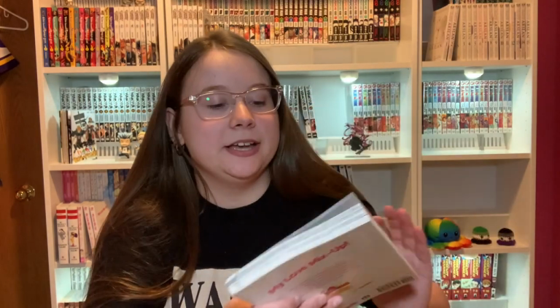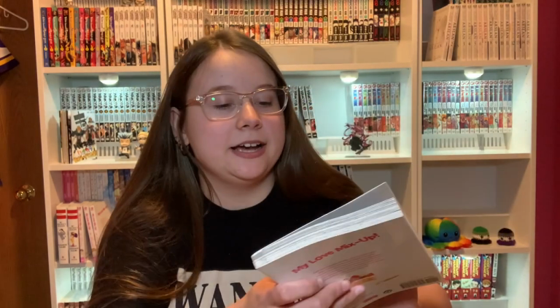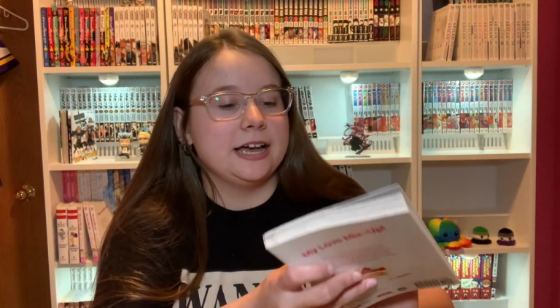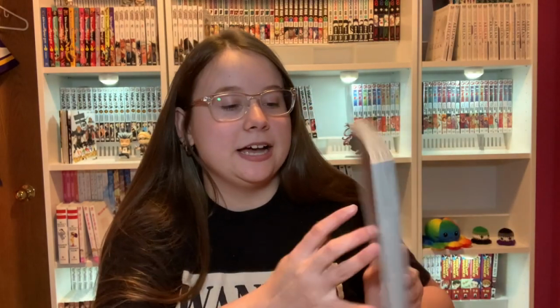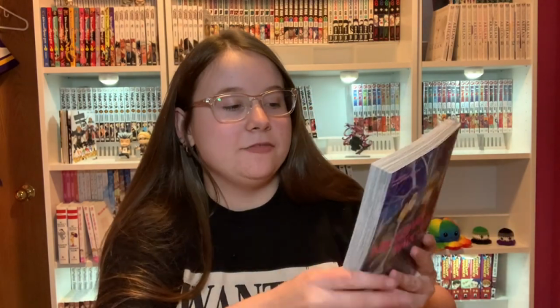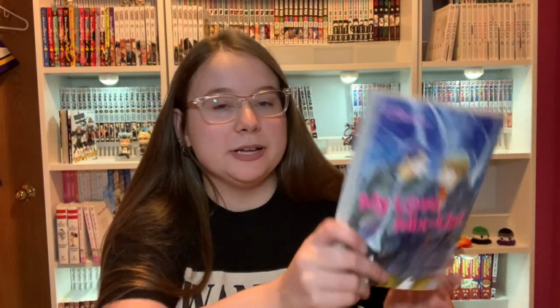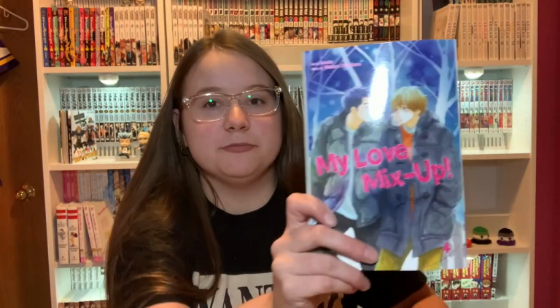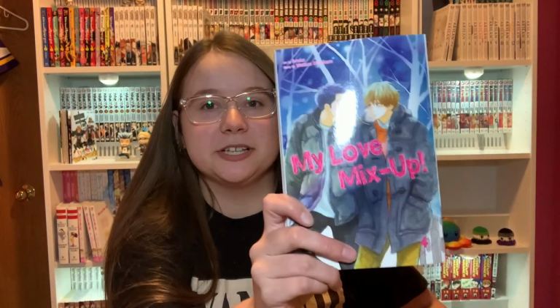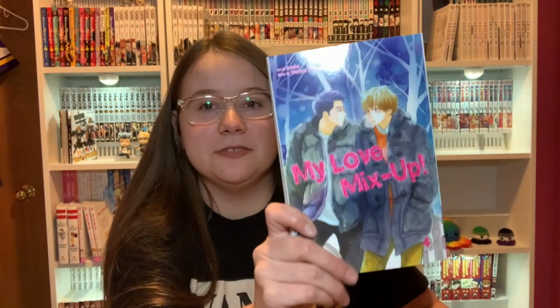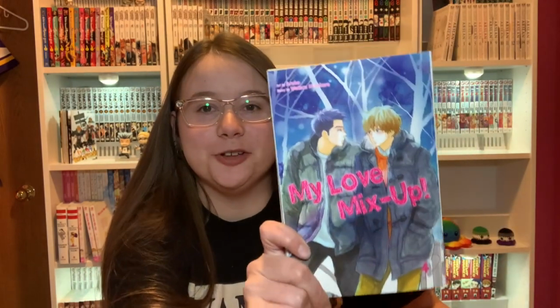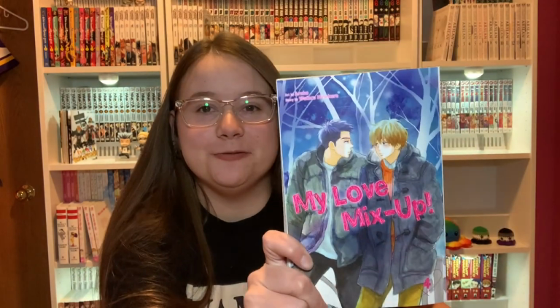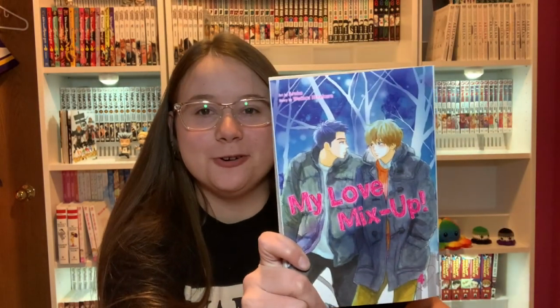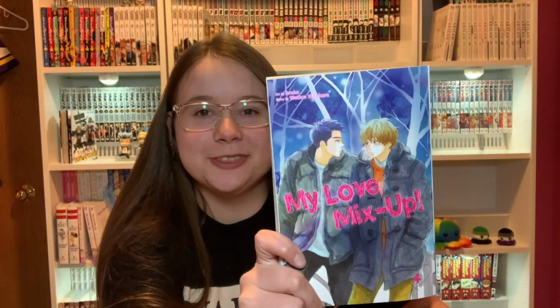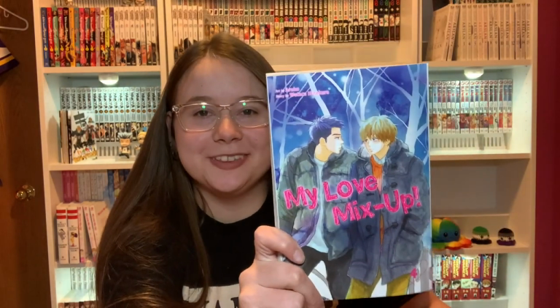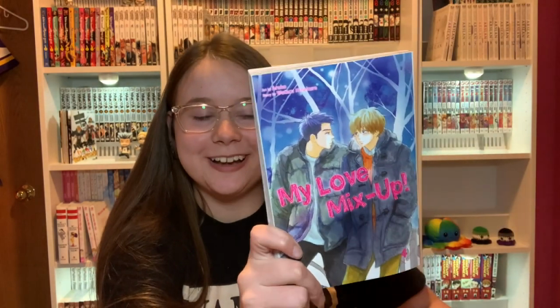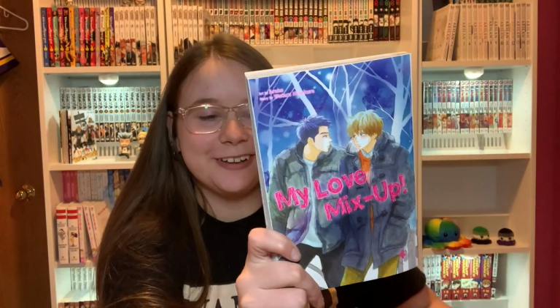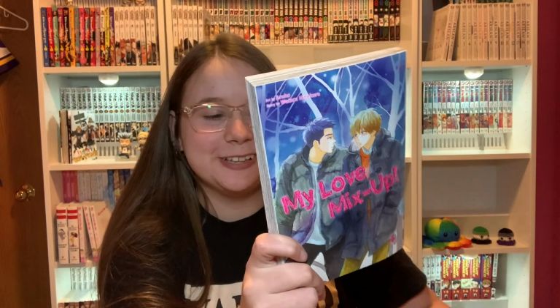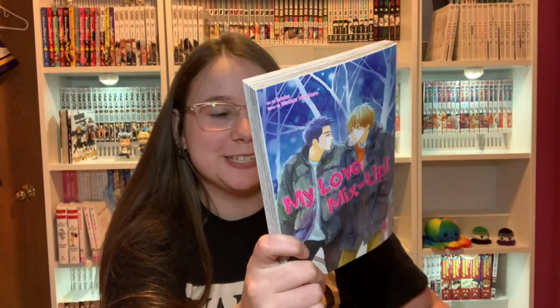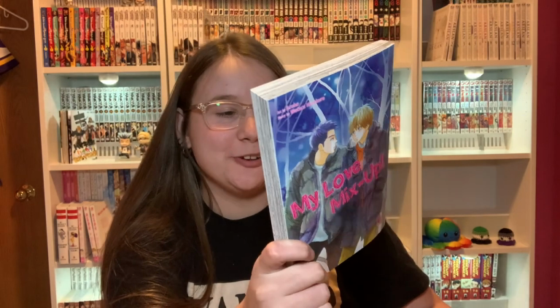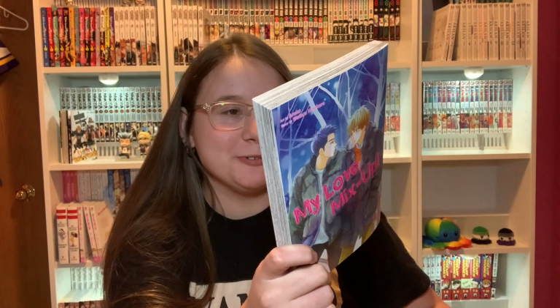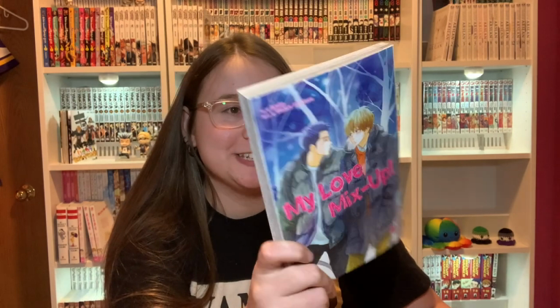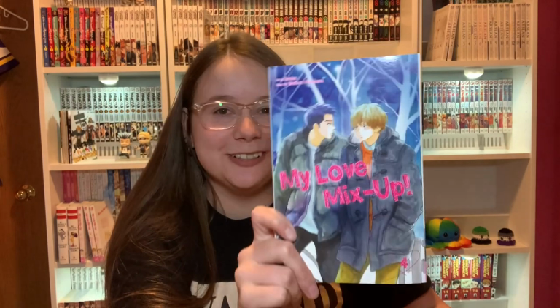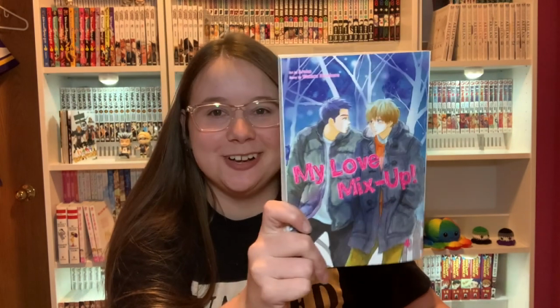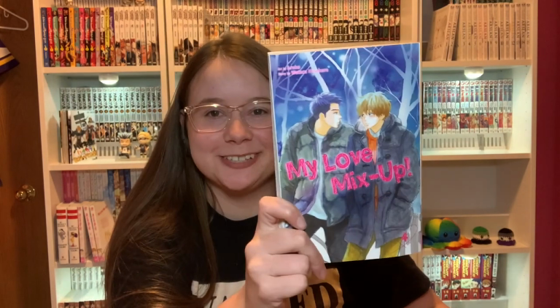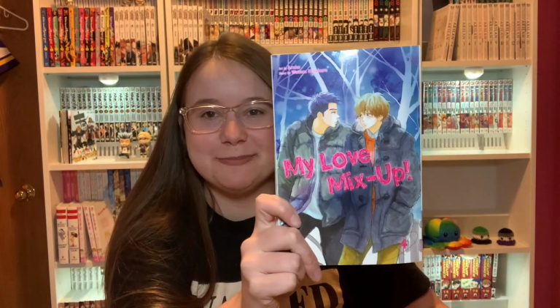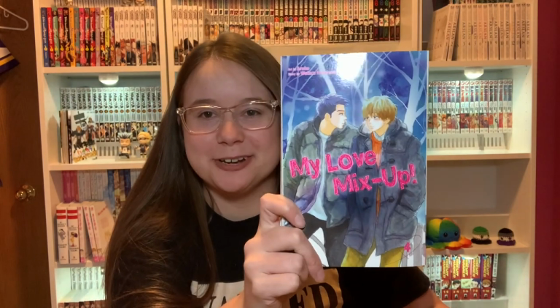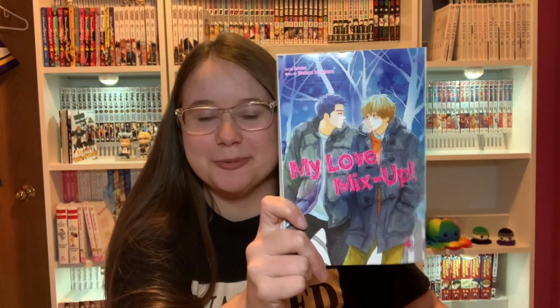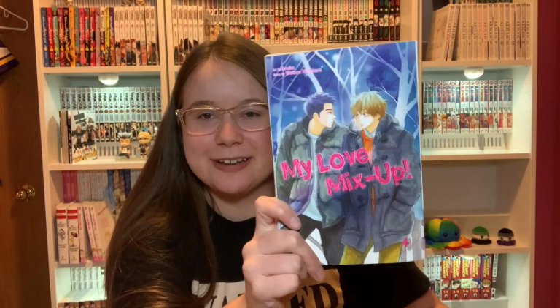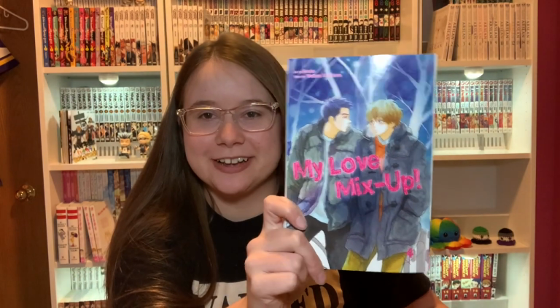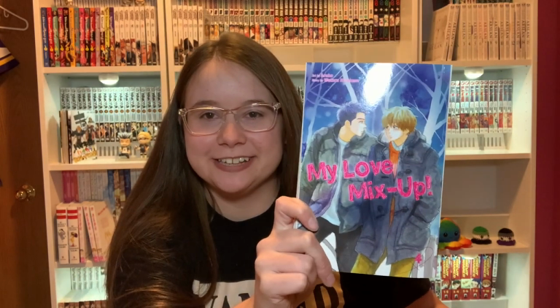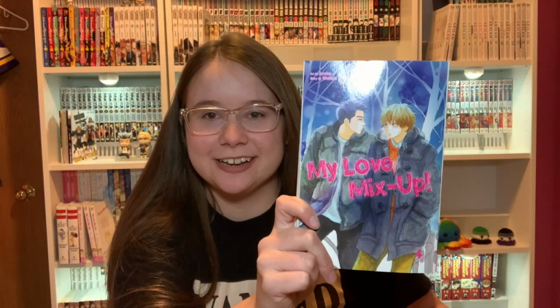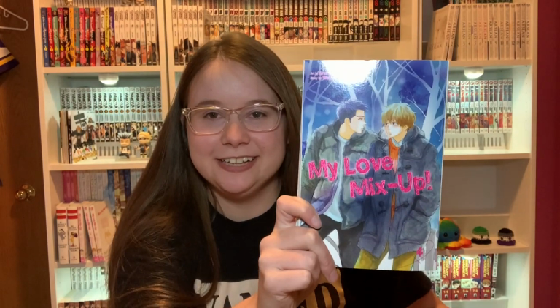Then I have My Love Mix-Up Volume 4. I feel like this volume released a long time ago but I finally got it.